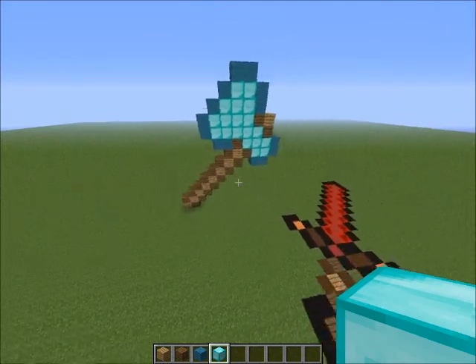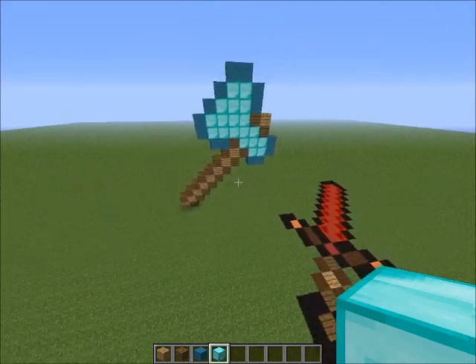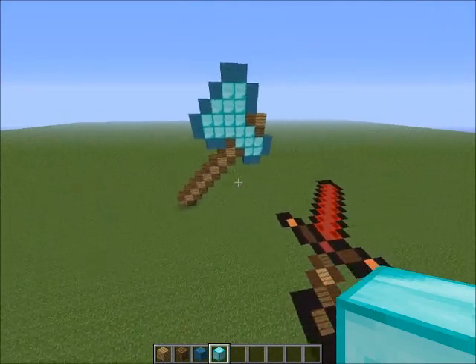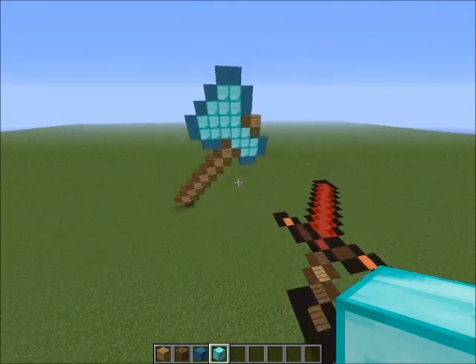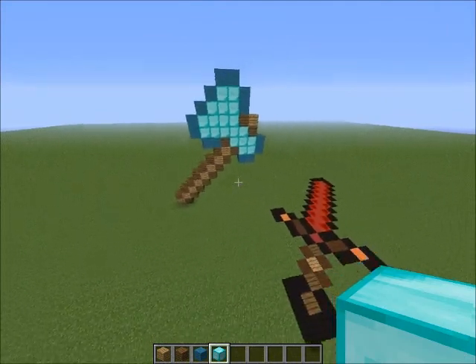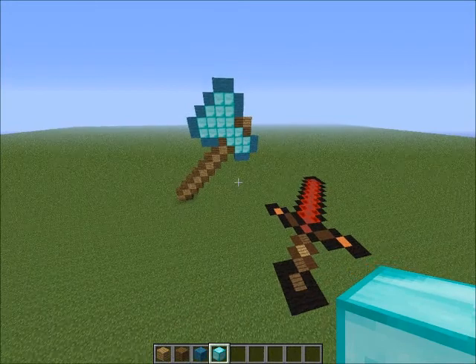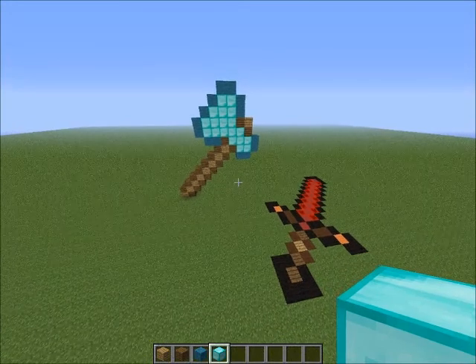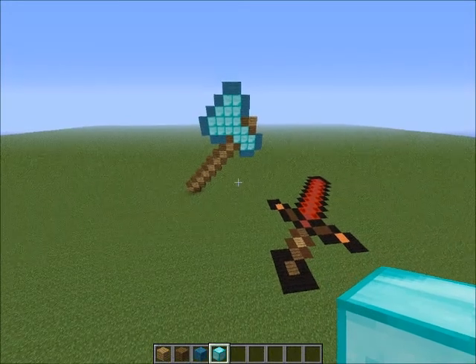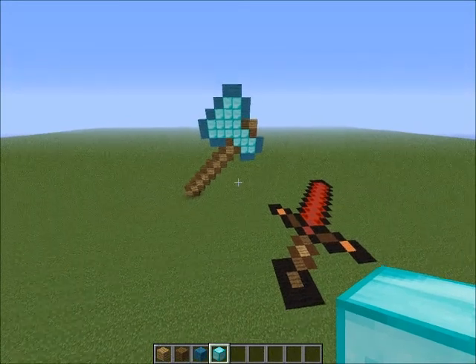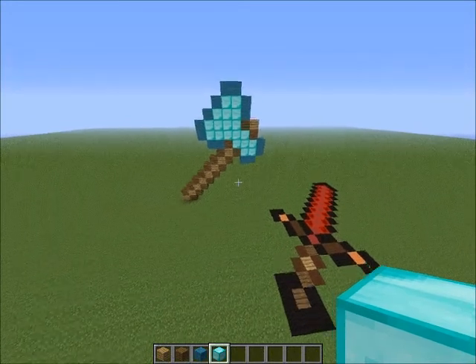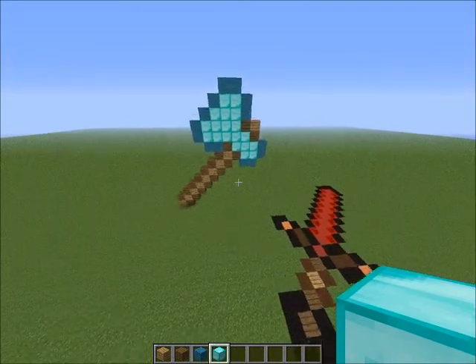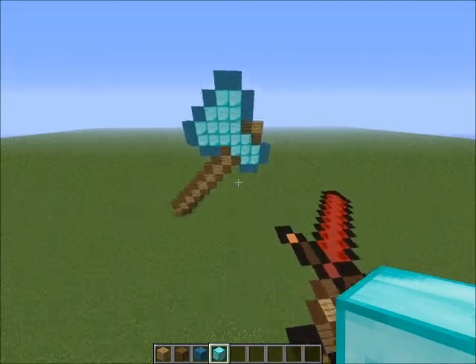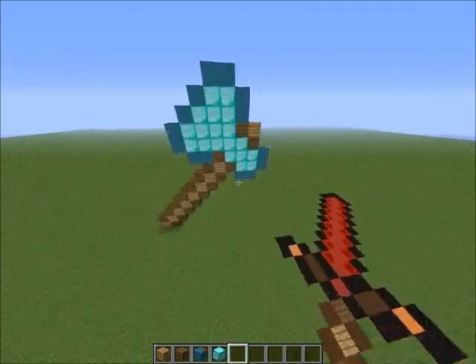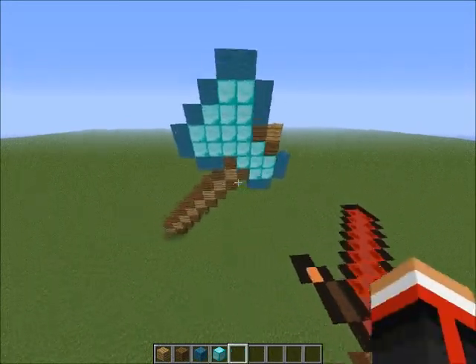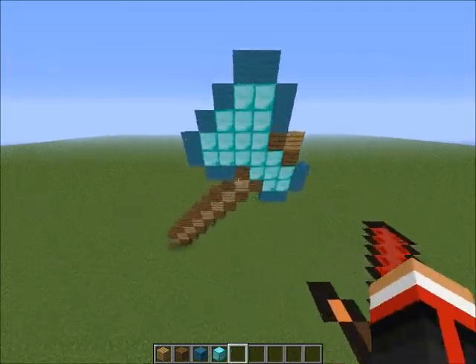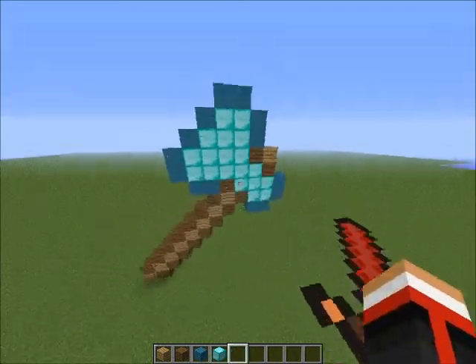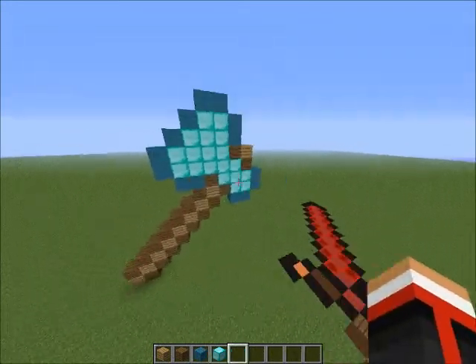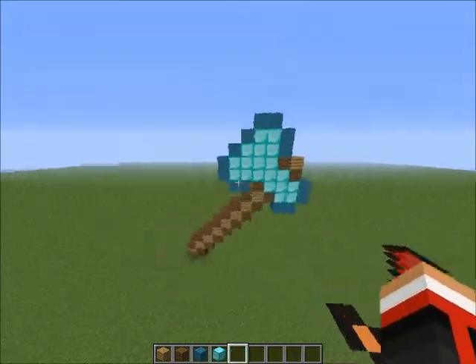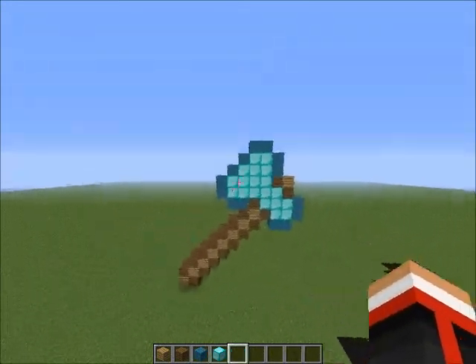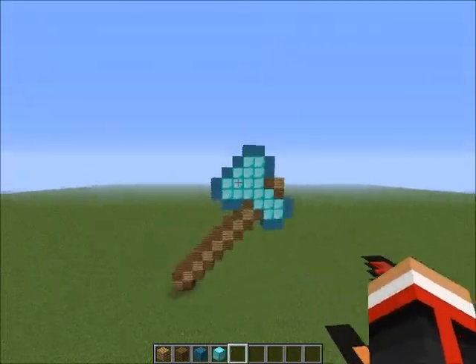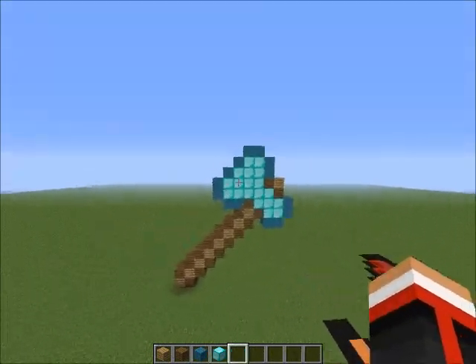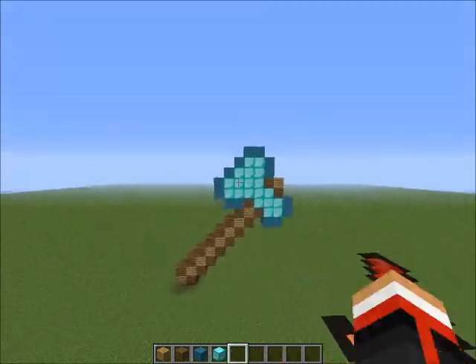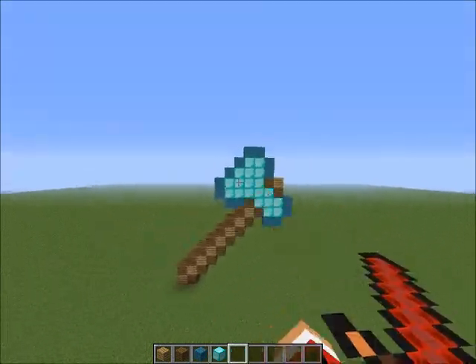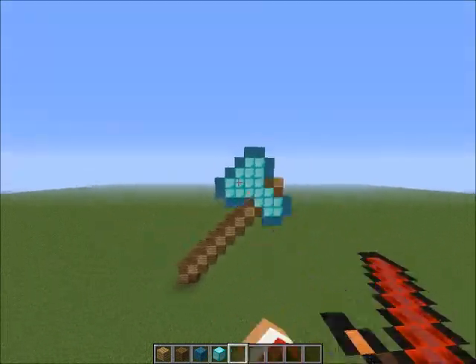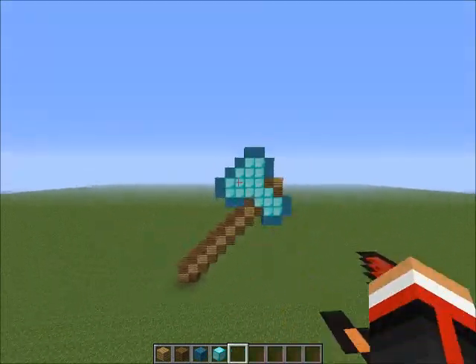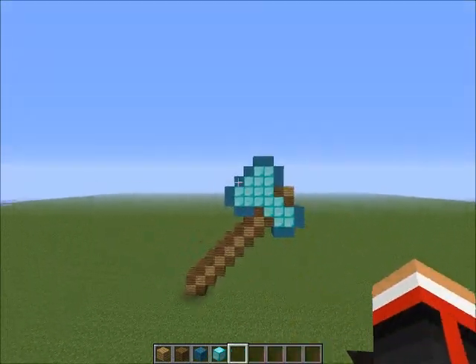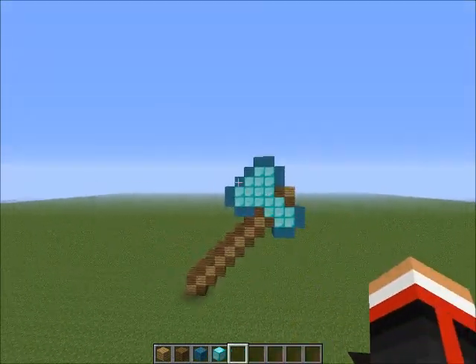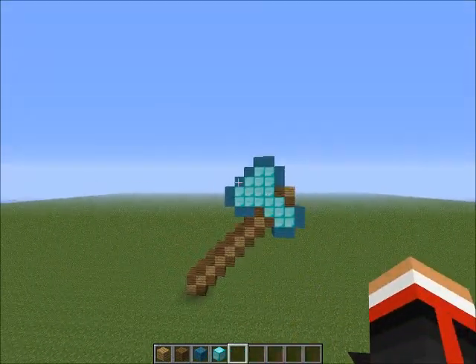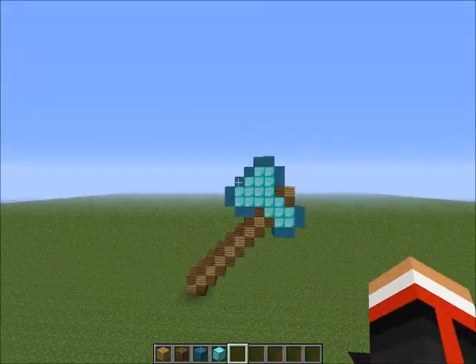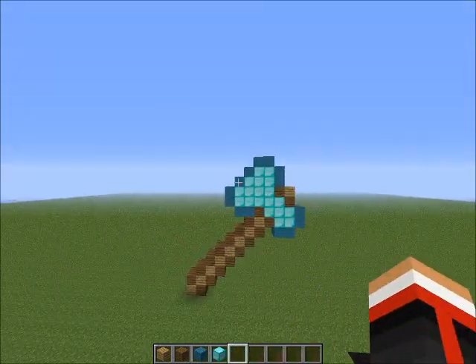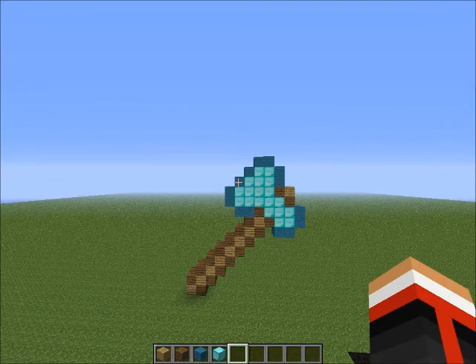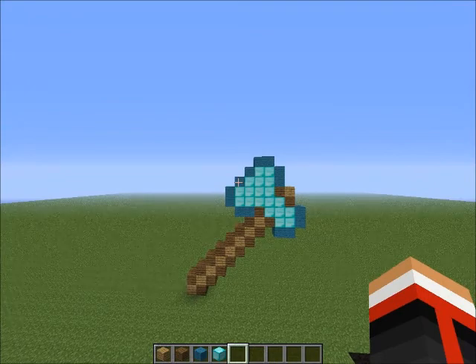Anyway, this is the Diamond Axe and the materials you will need. See, it's tilted kind of sideways — it looks weird from right there, but if you tilt your head sideways it looks normal.